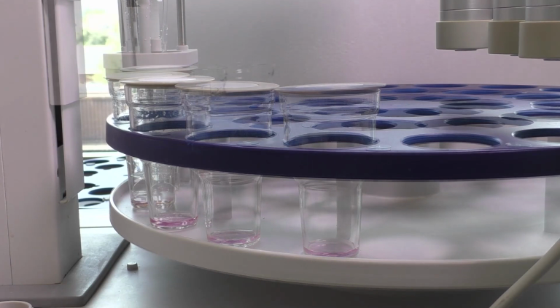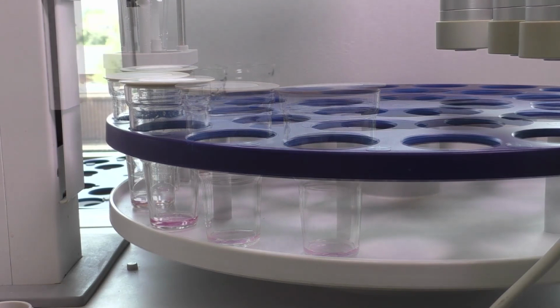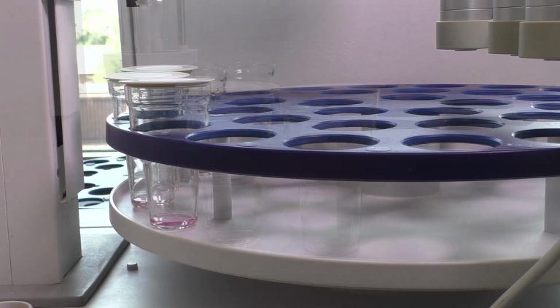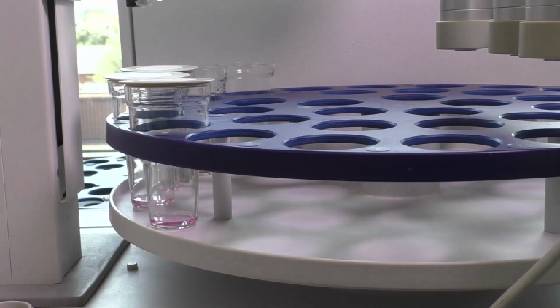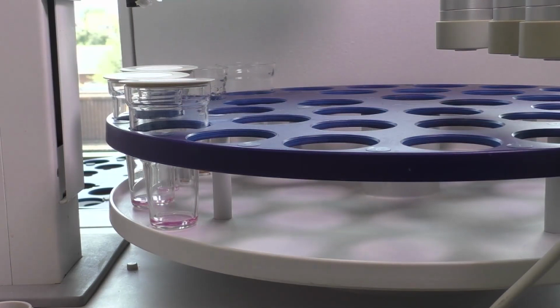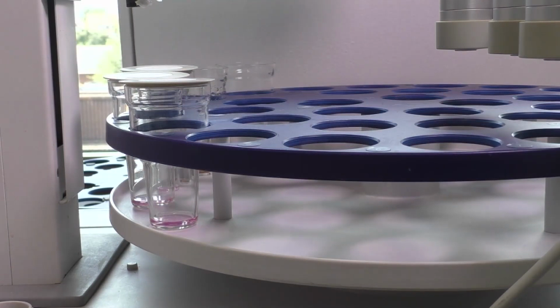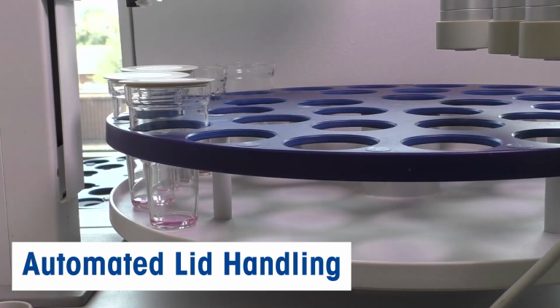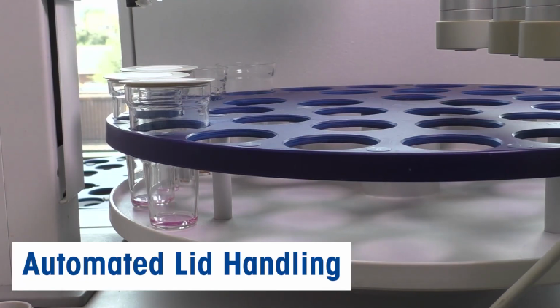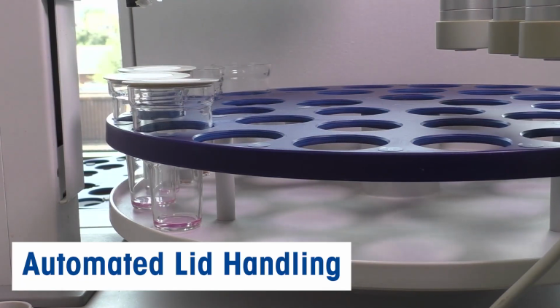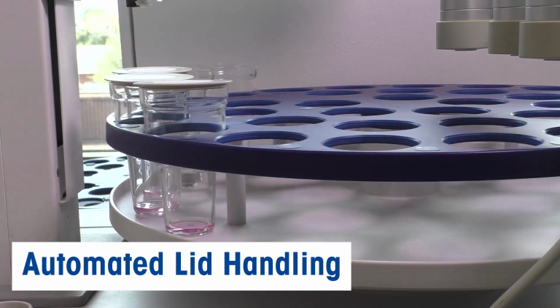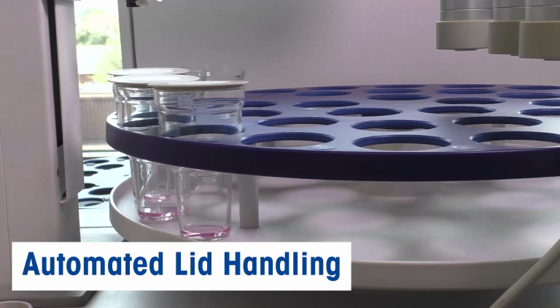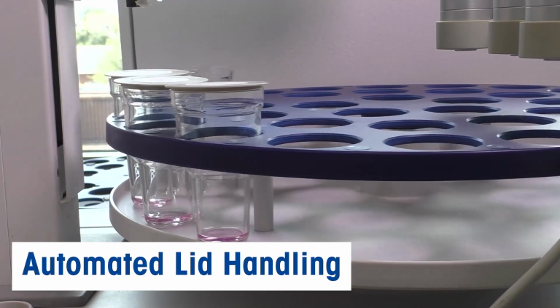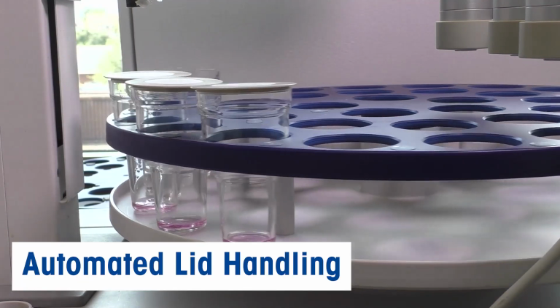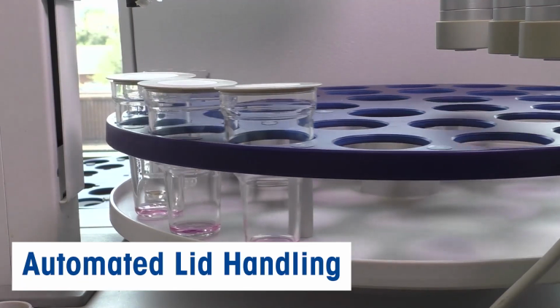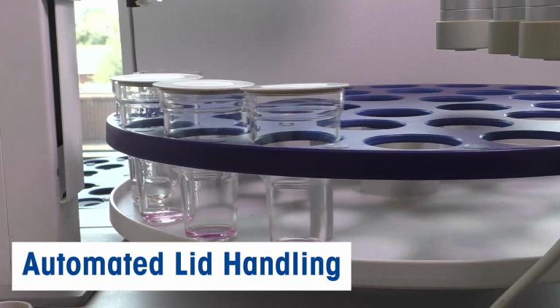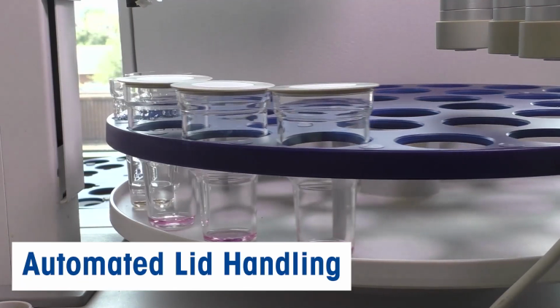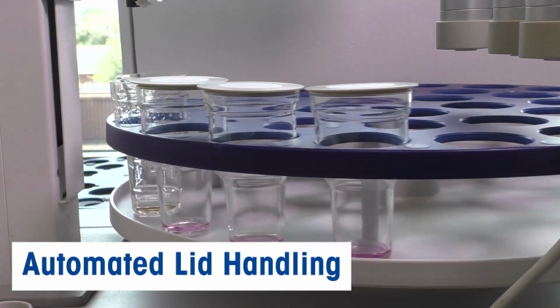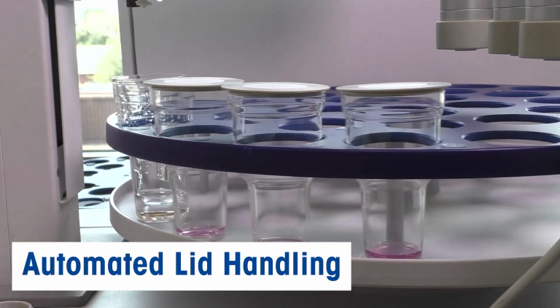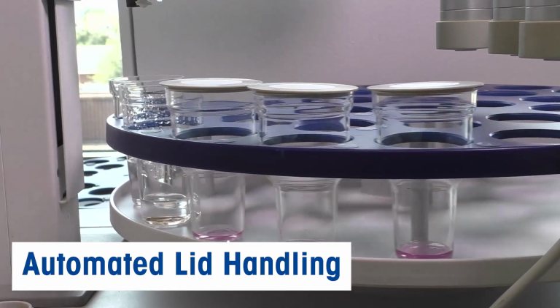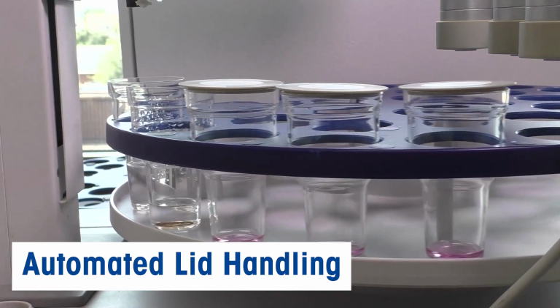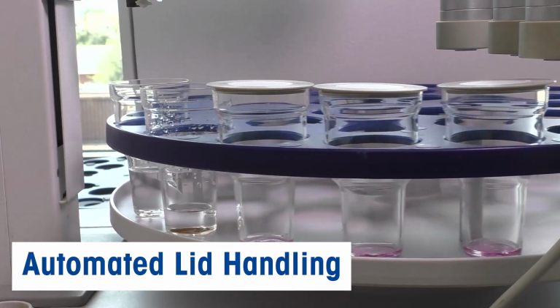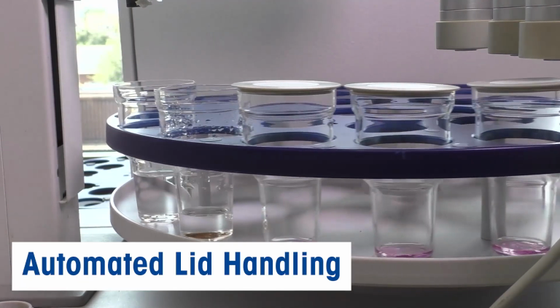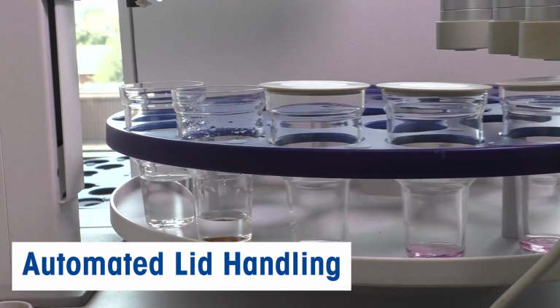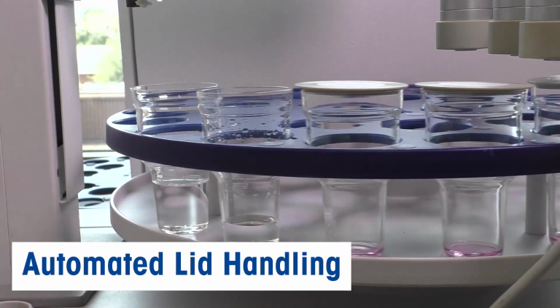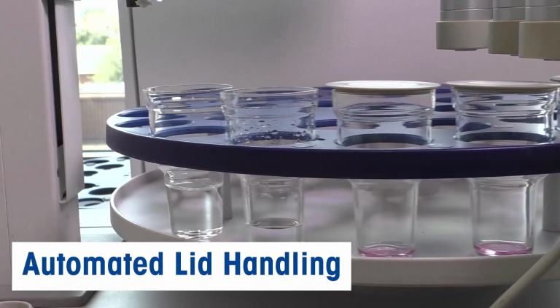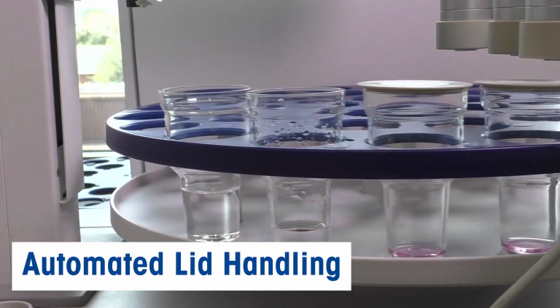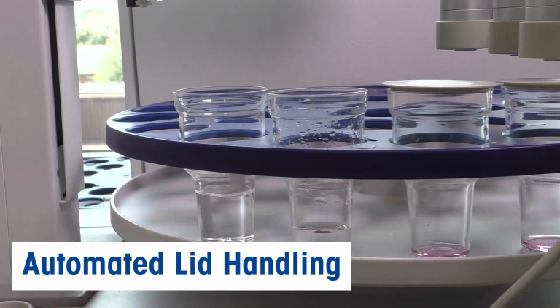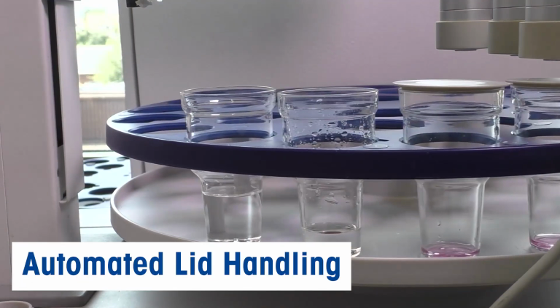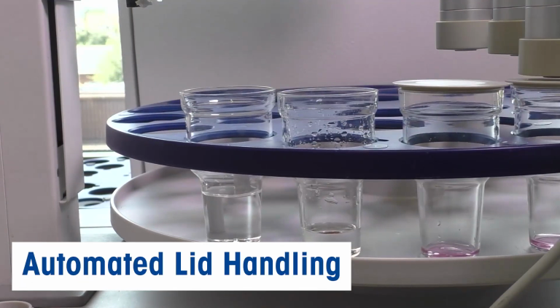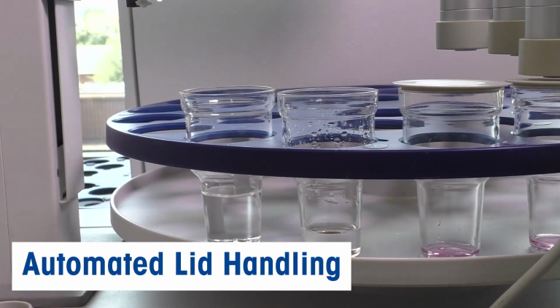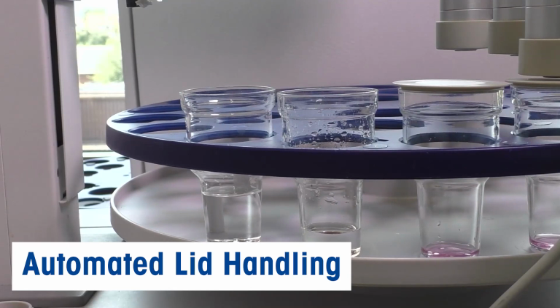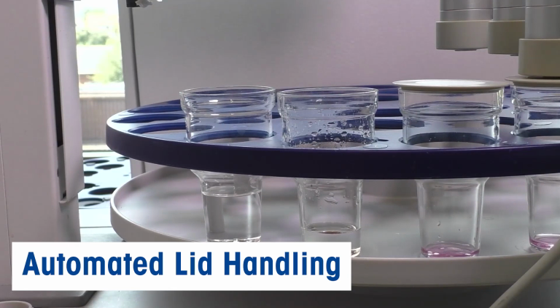And let's not forget that you can integrate automated lid handling to ensure your samples are well protected.